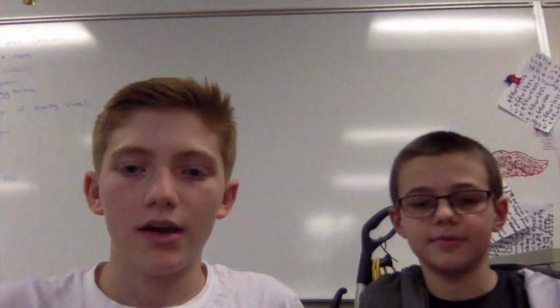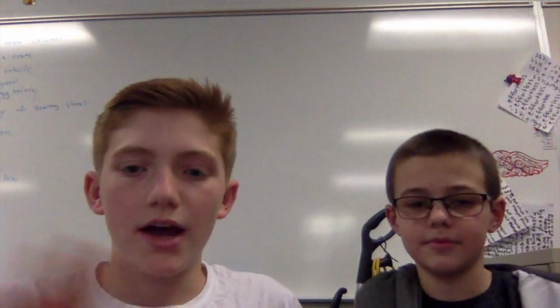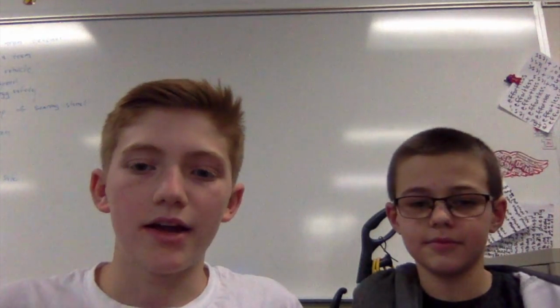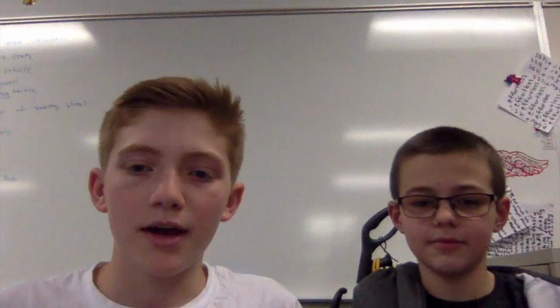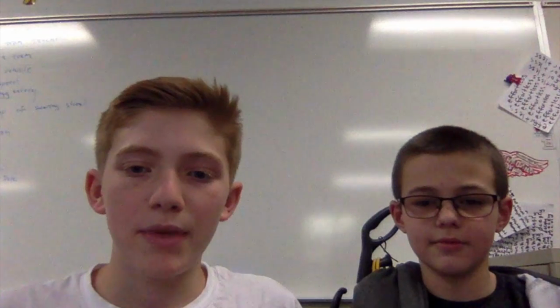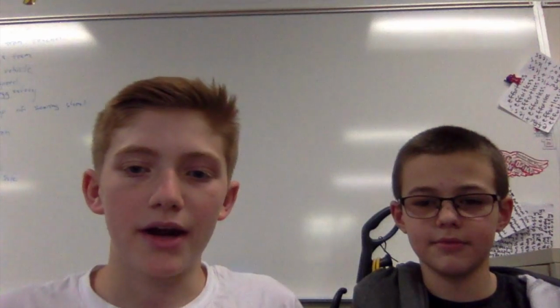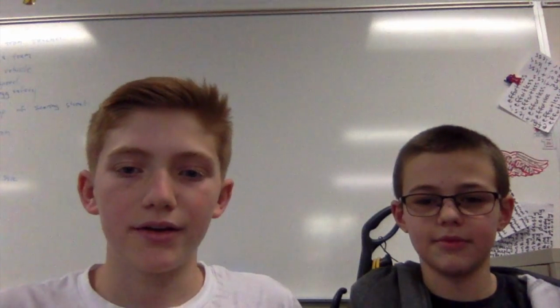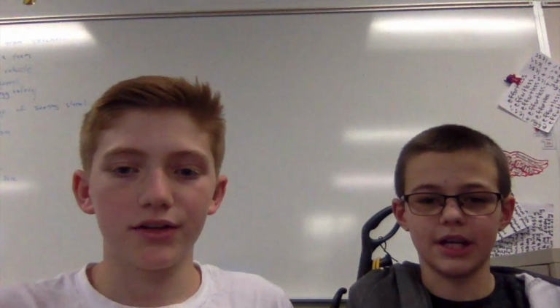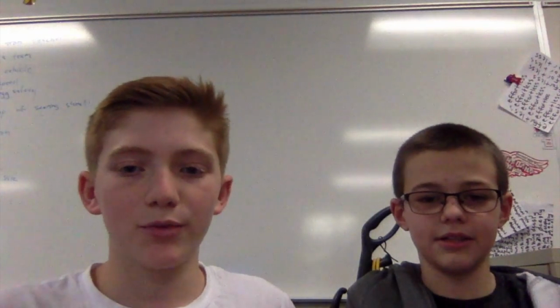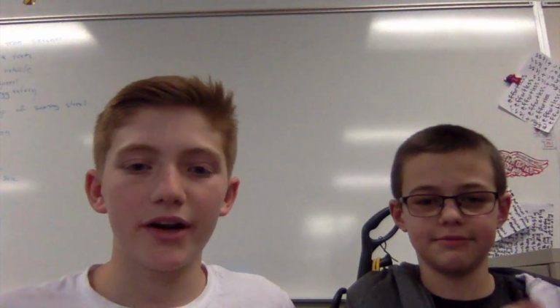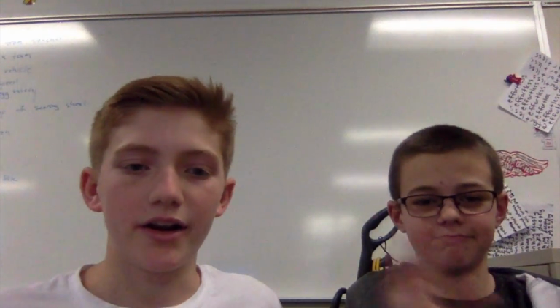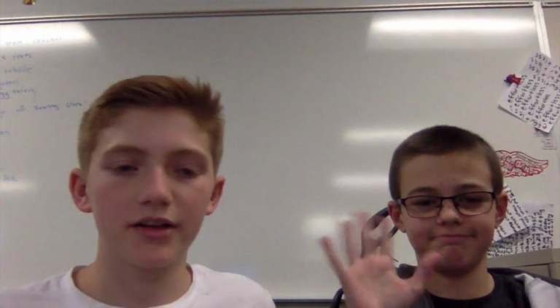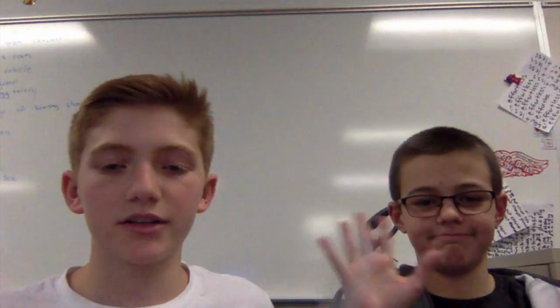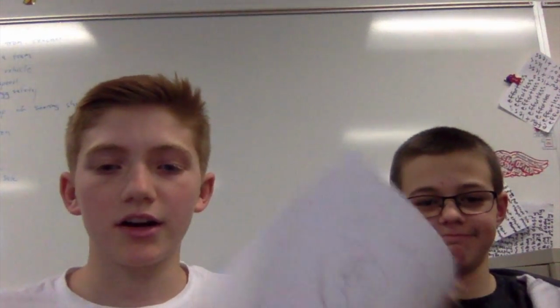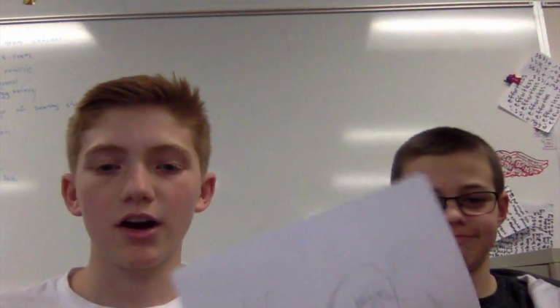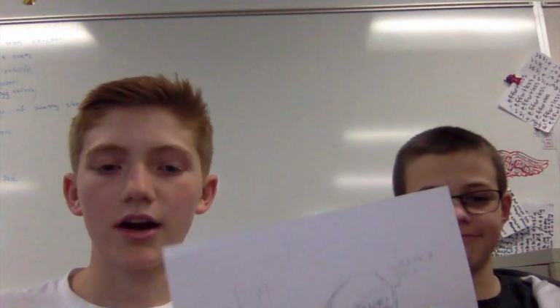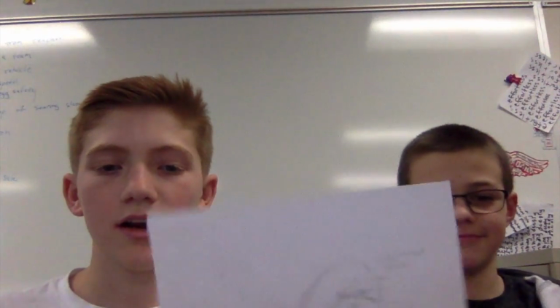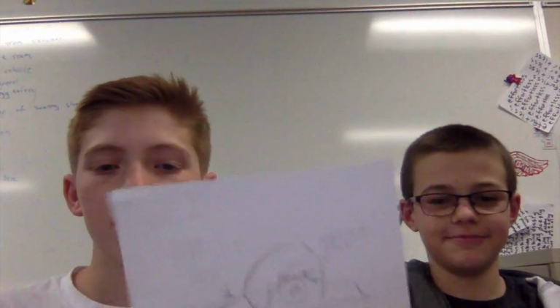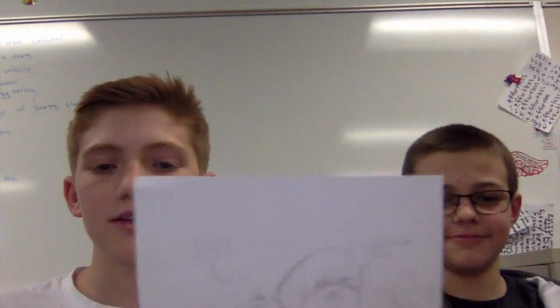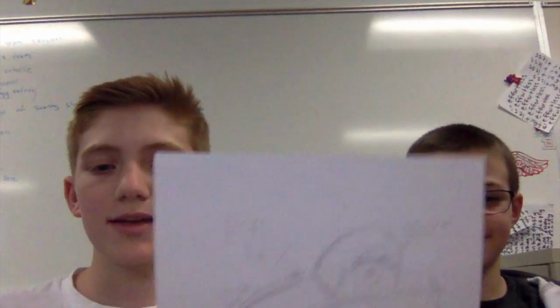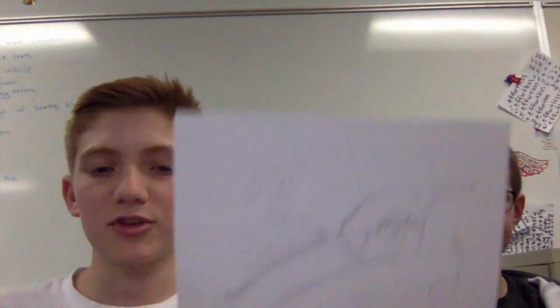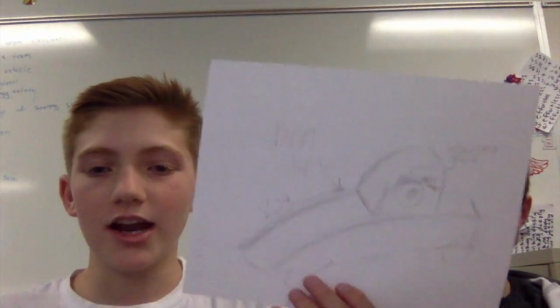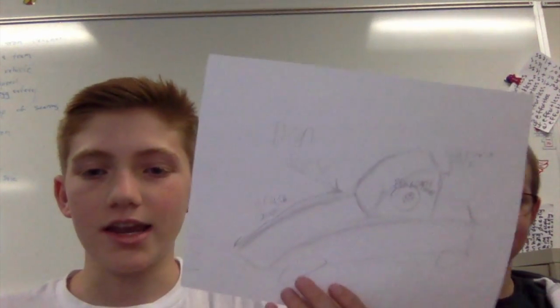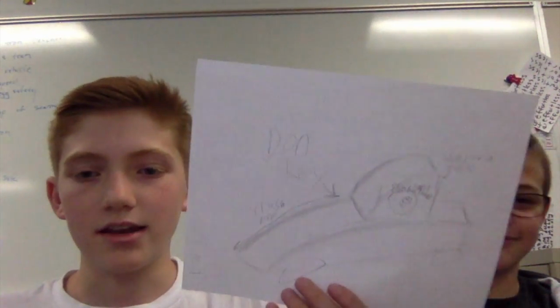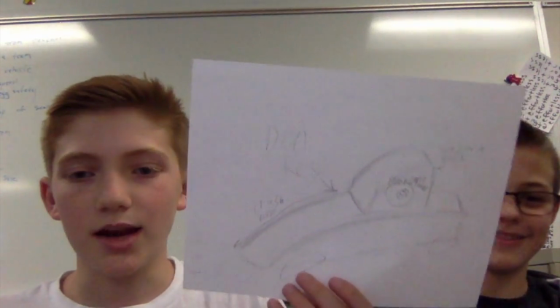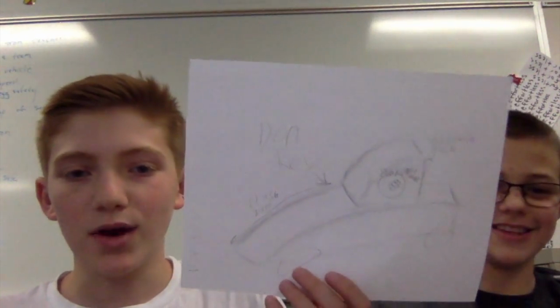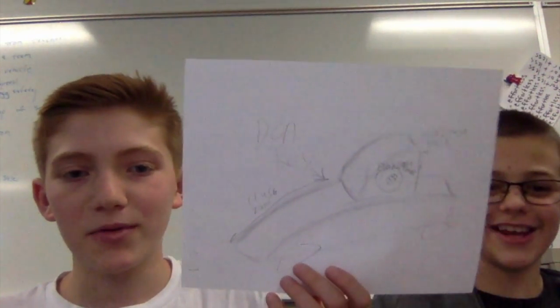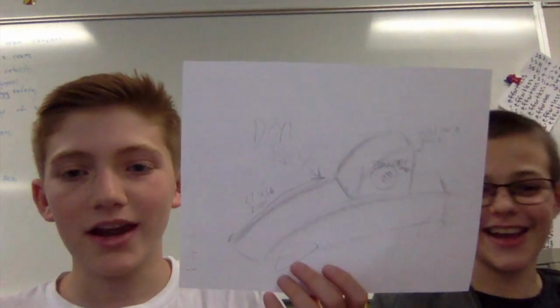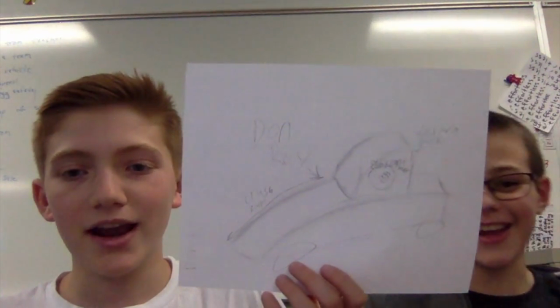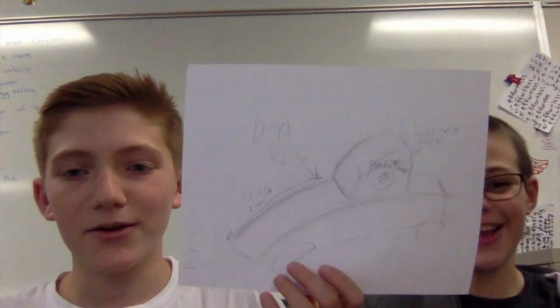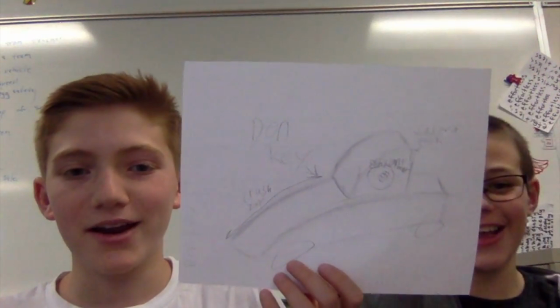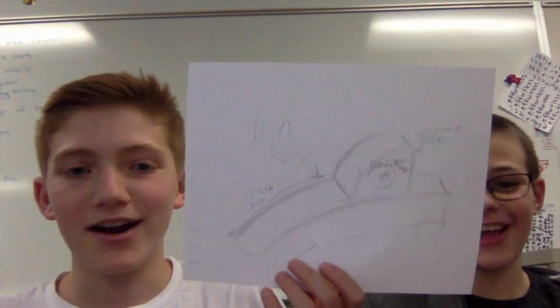Hi, I'm Matt. This is Brandon. This is our car. His name is Donkey. Got a problem with that? I don't care.